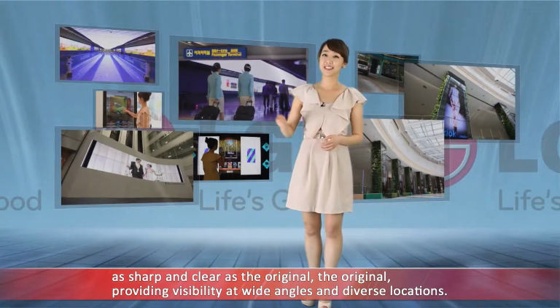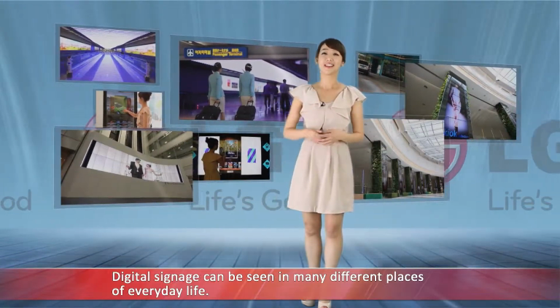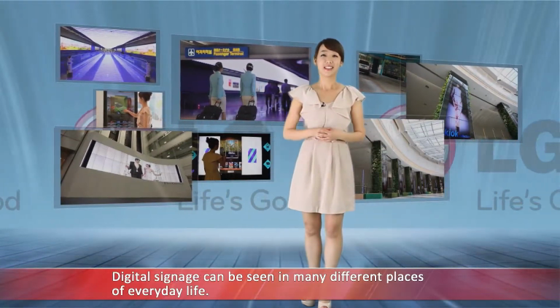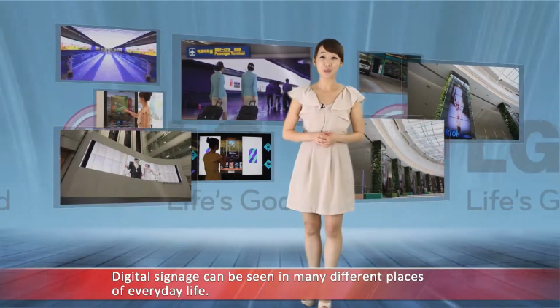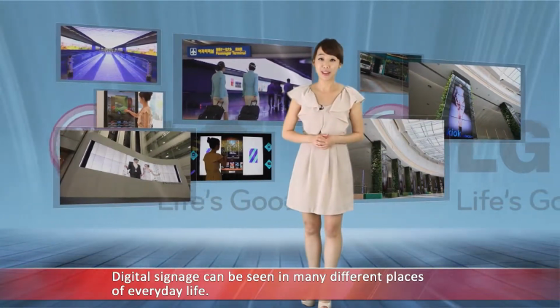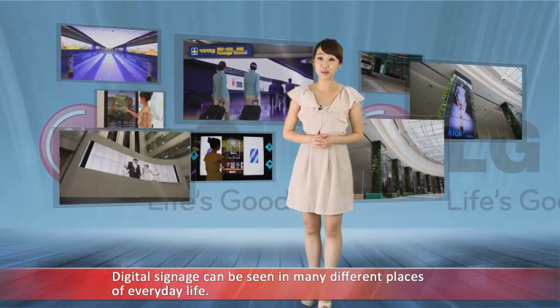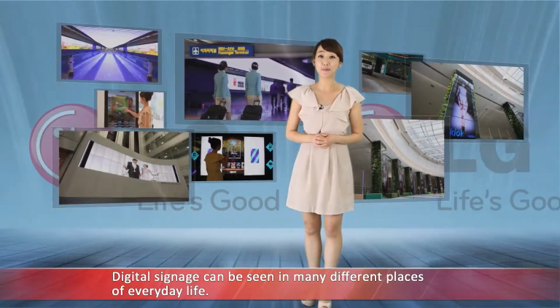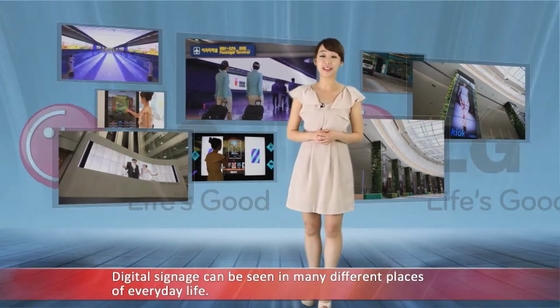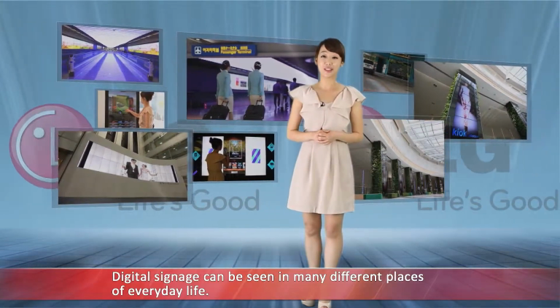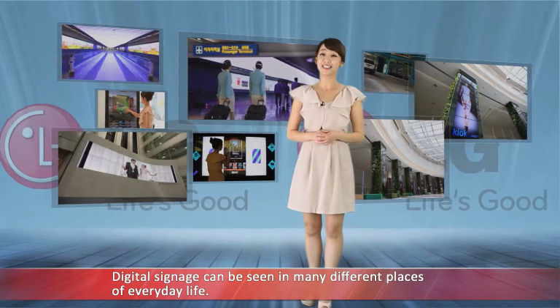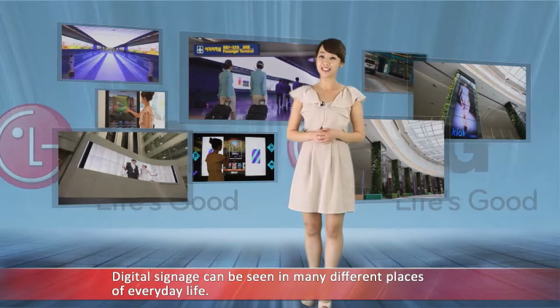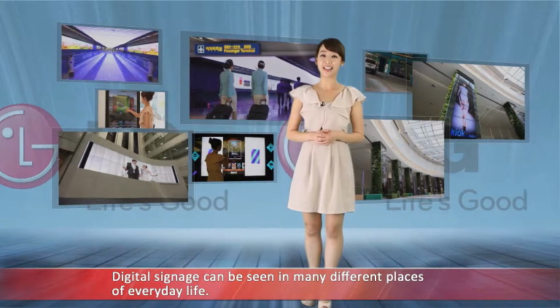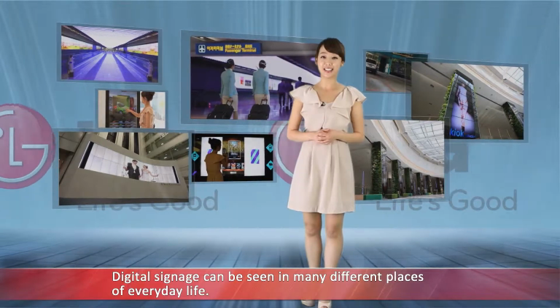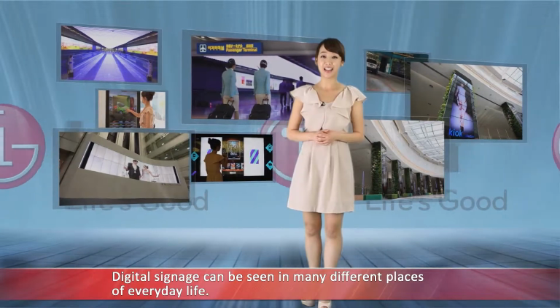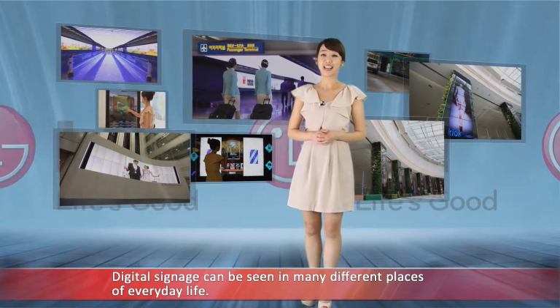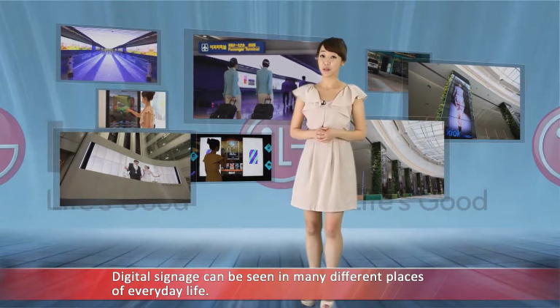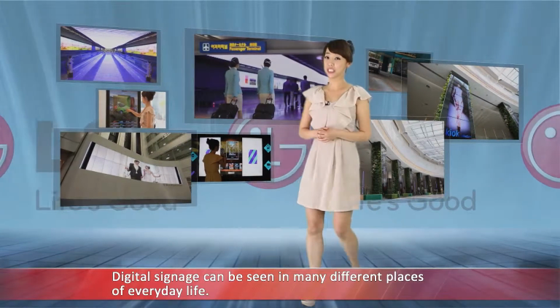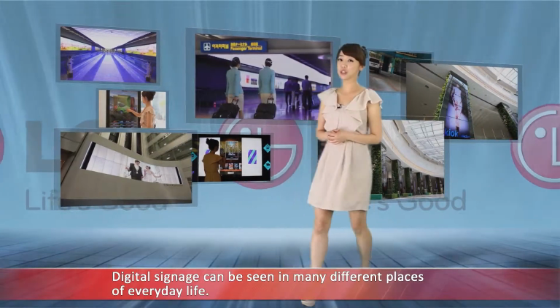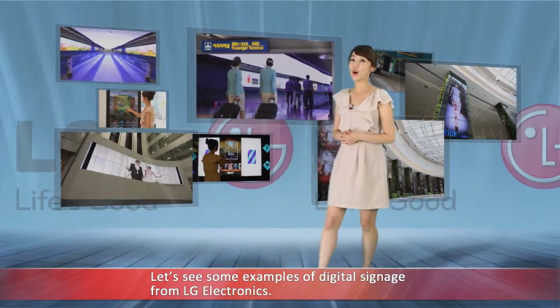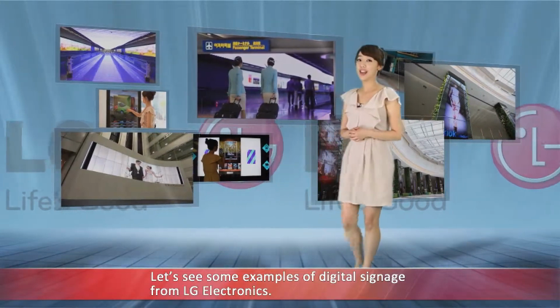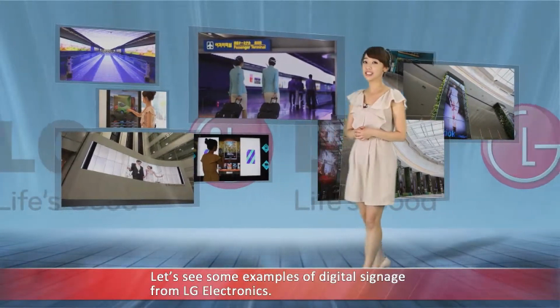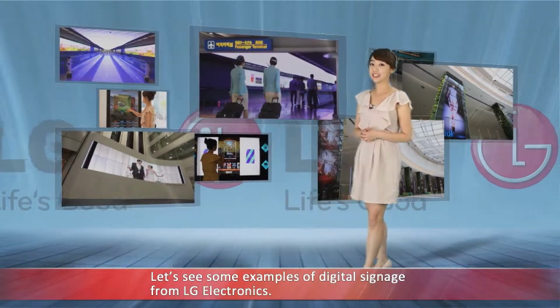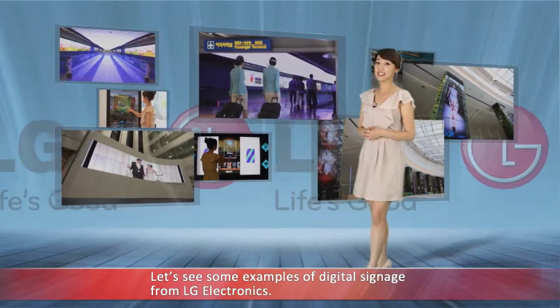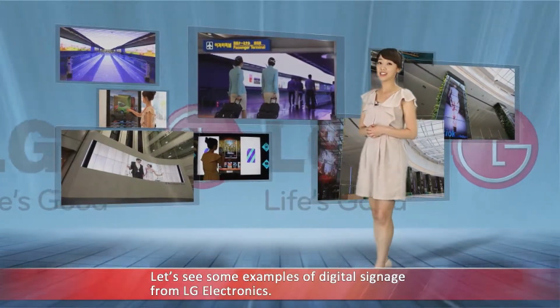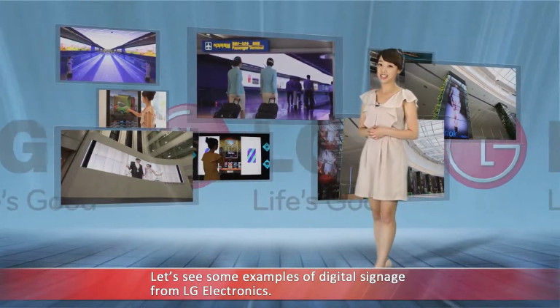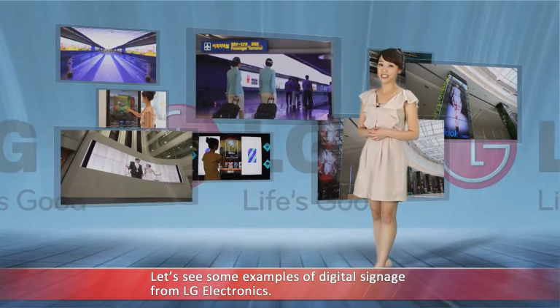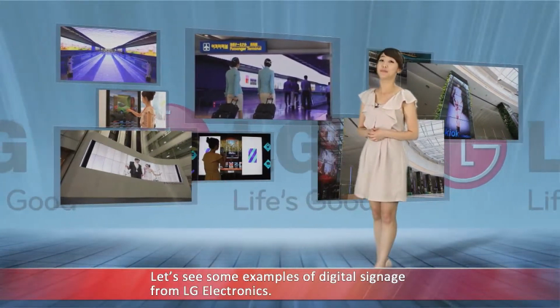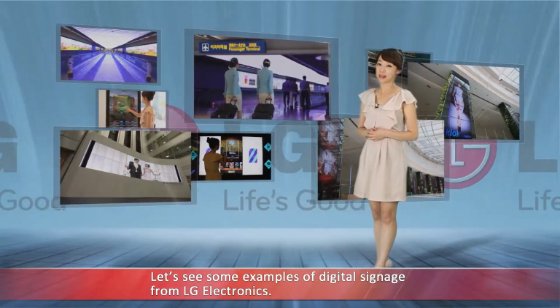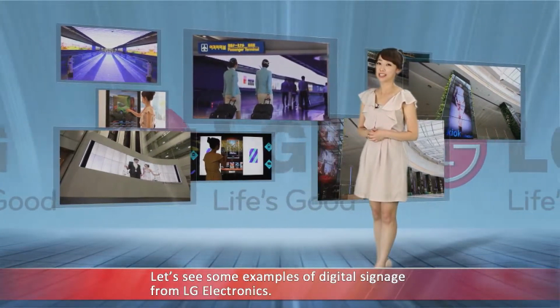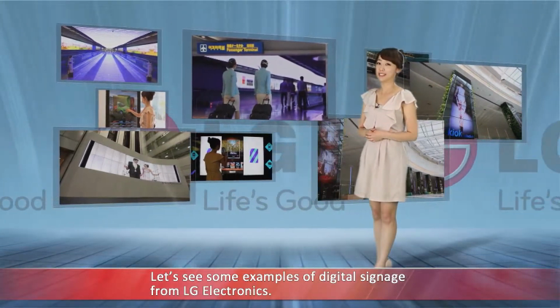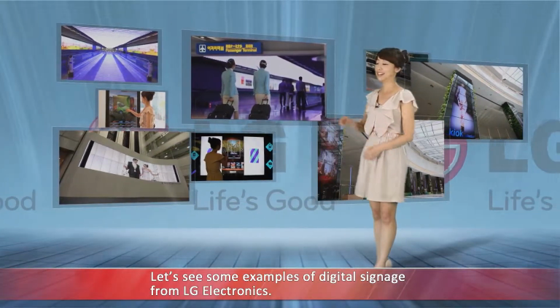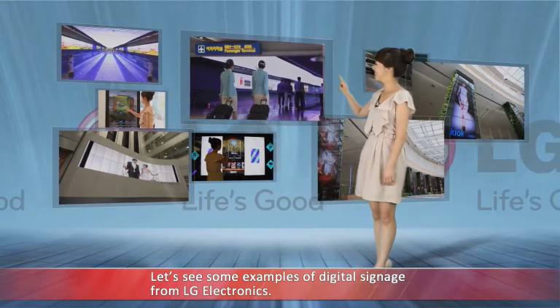Digital signage can be seen in many different places of everyday life. Let's see some examples of digital signage from LG Electronics.